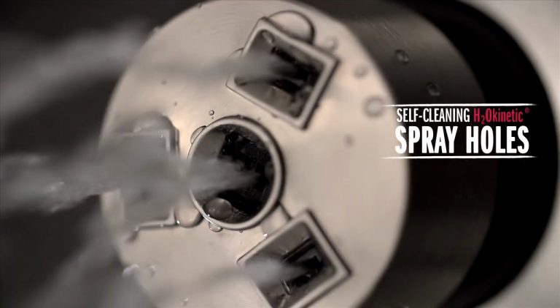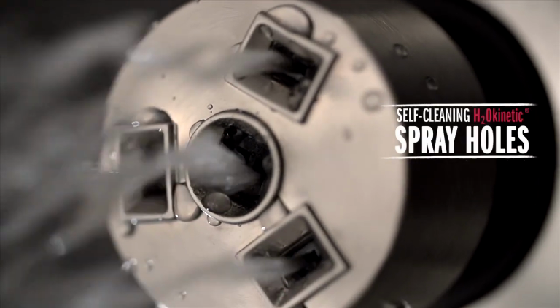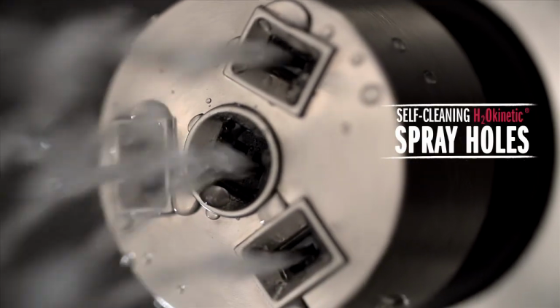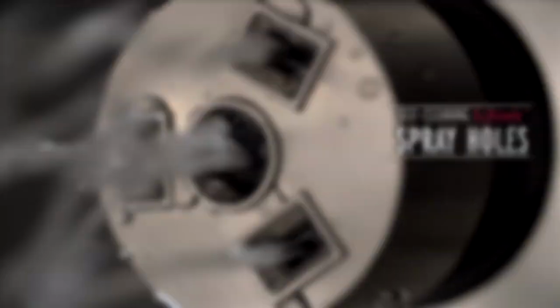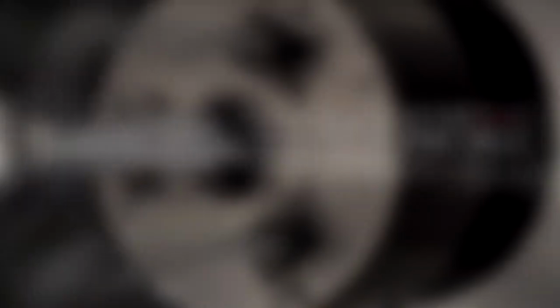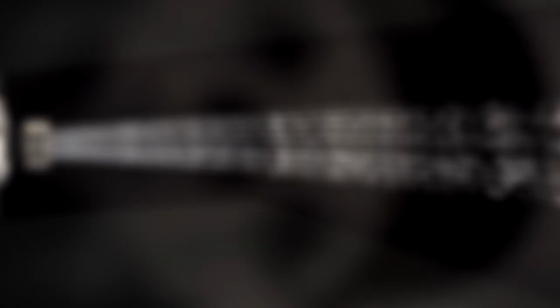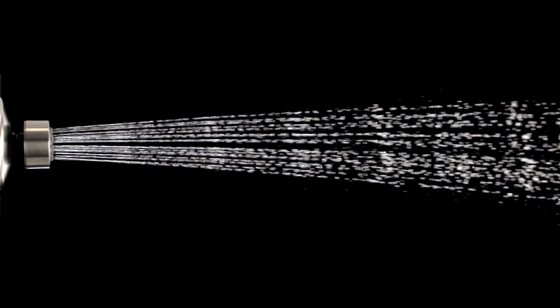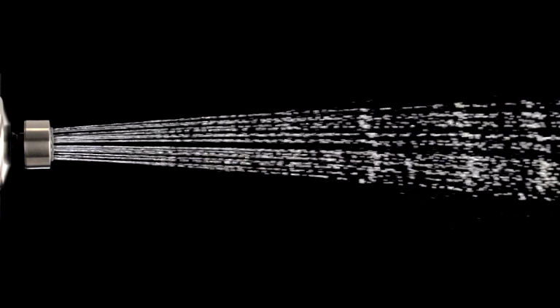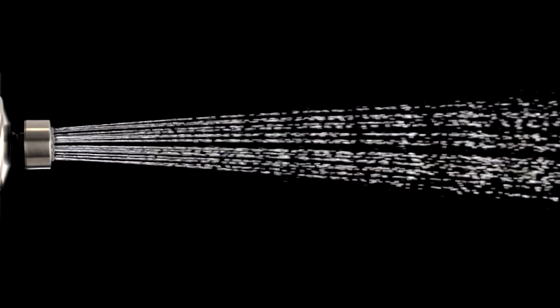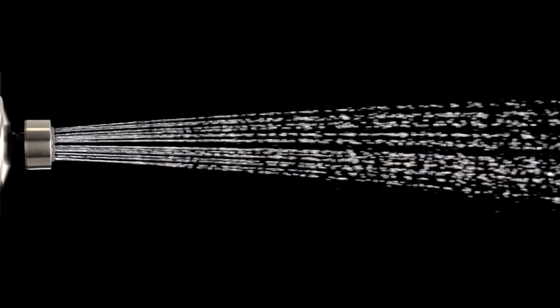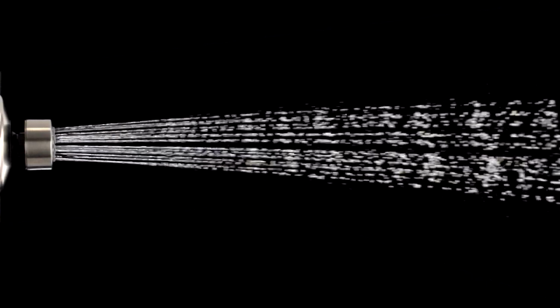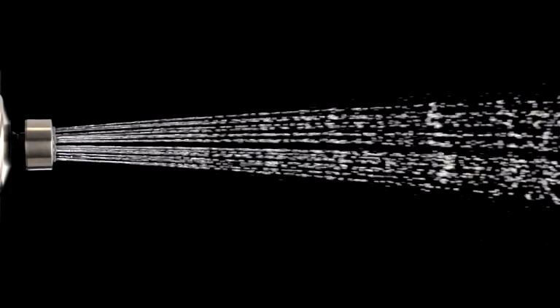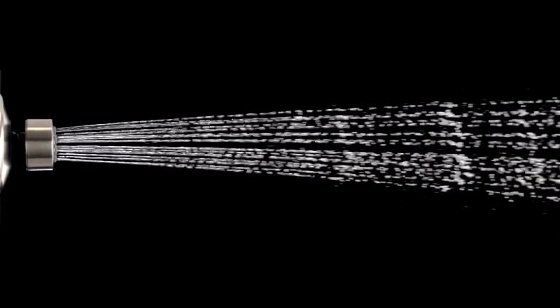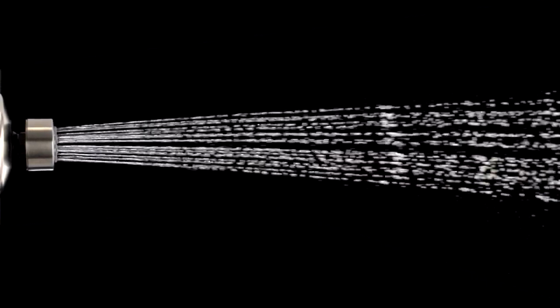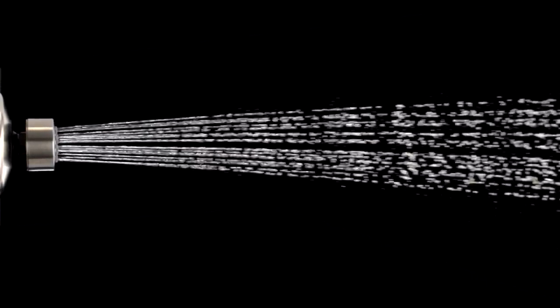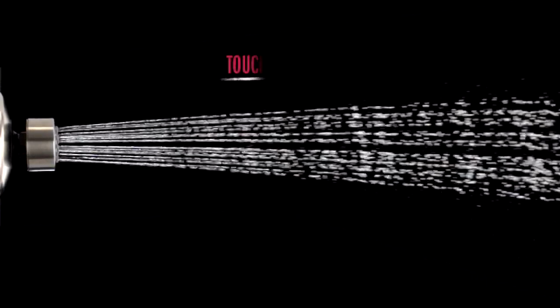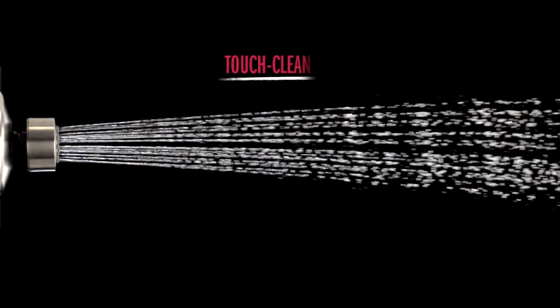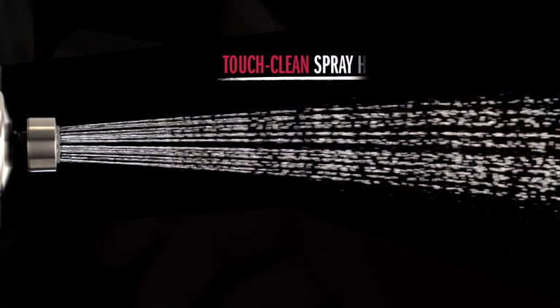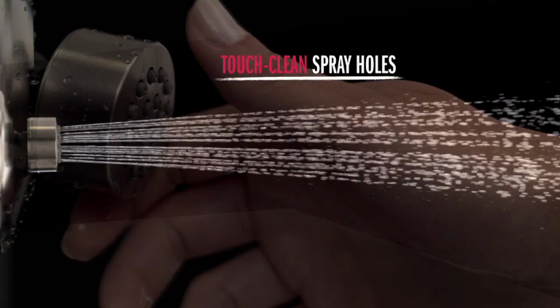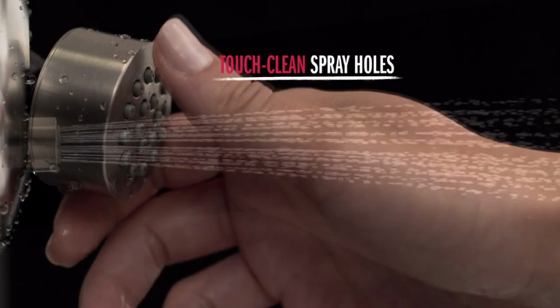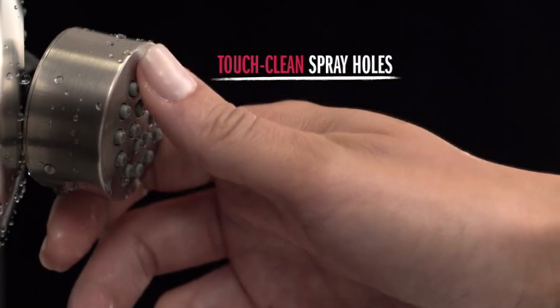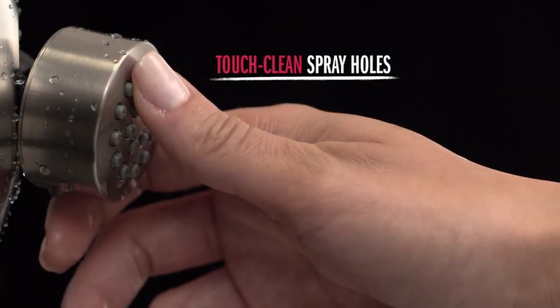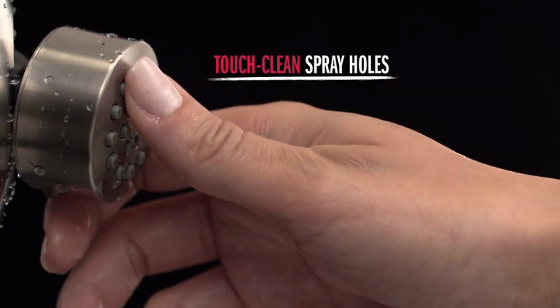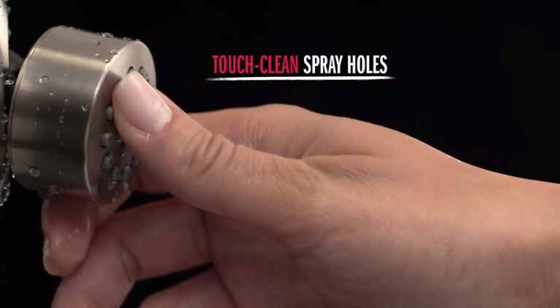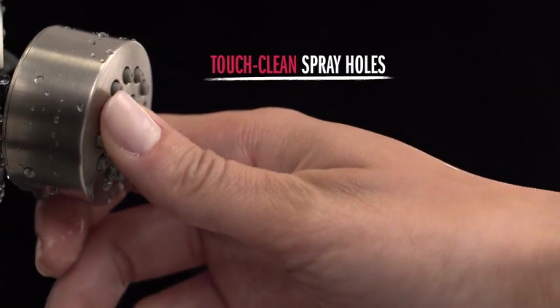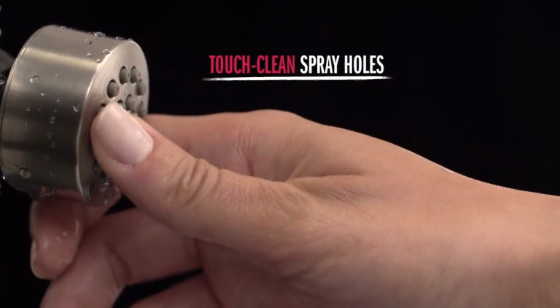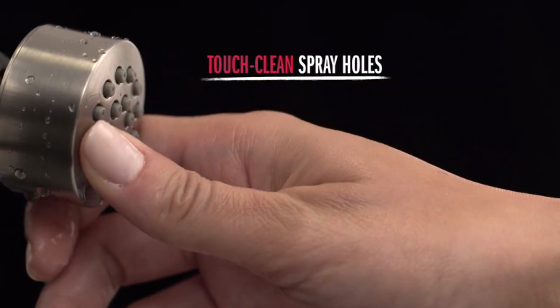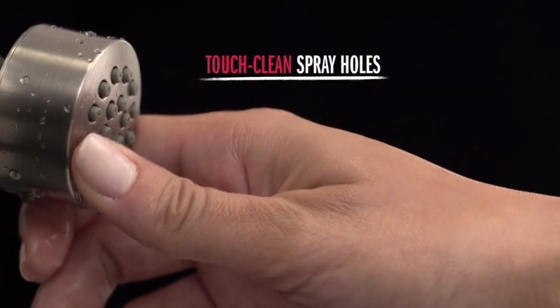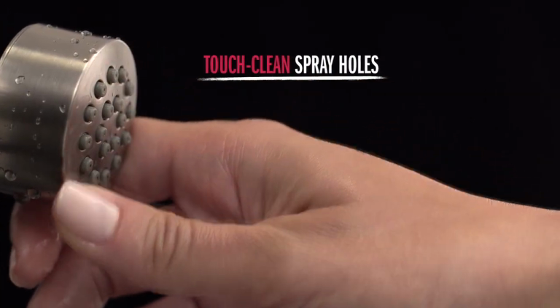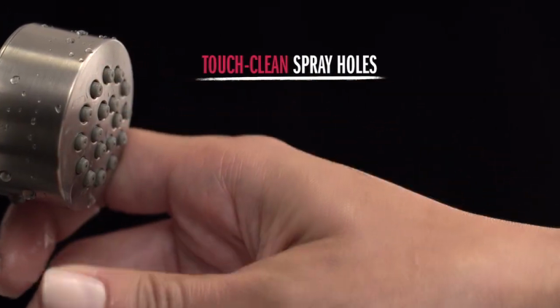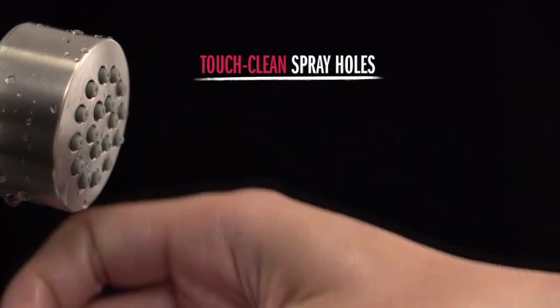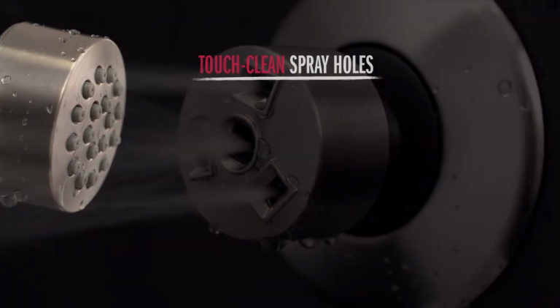The full spray option features touch clean soft rubber spray holes that allow you to easily wipe away build-up with just the touch of a finger.